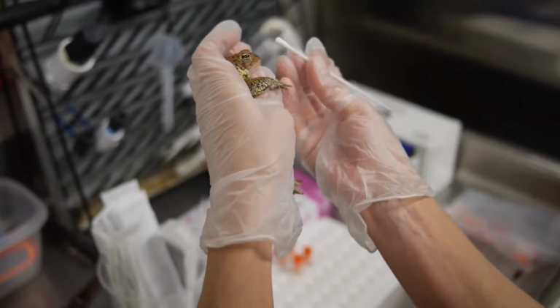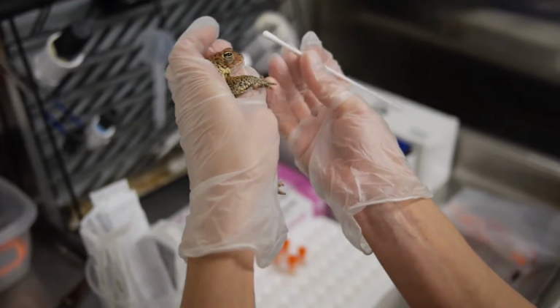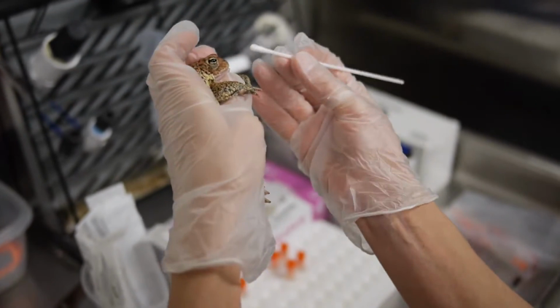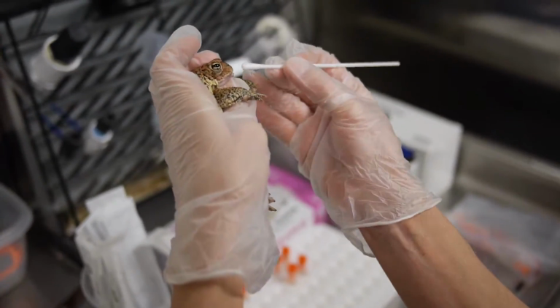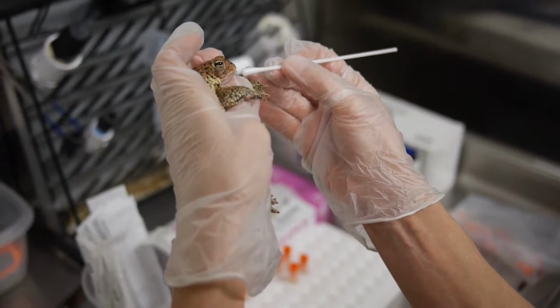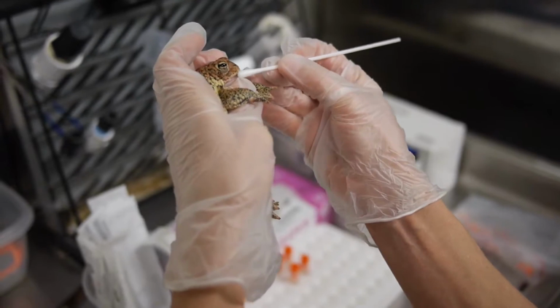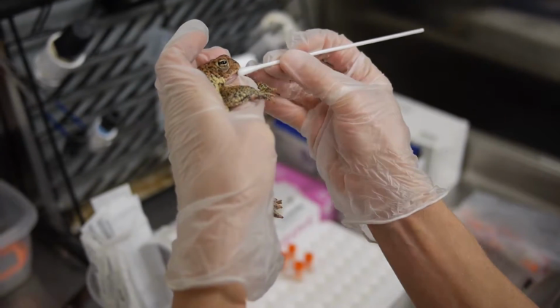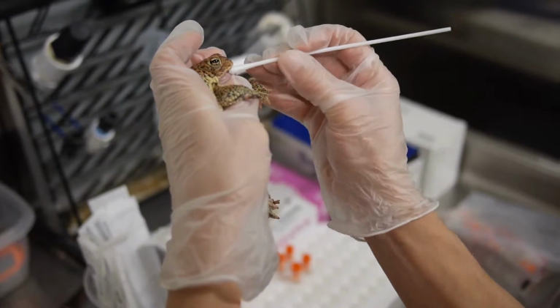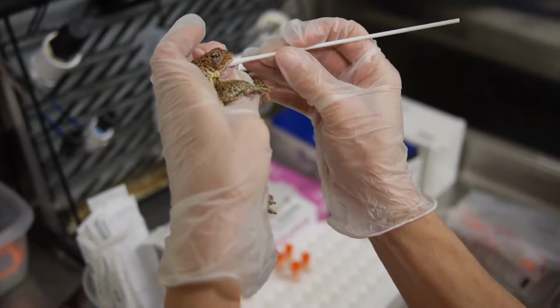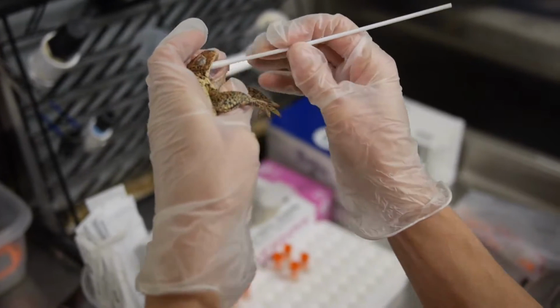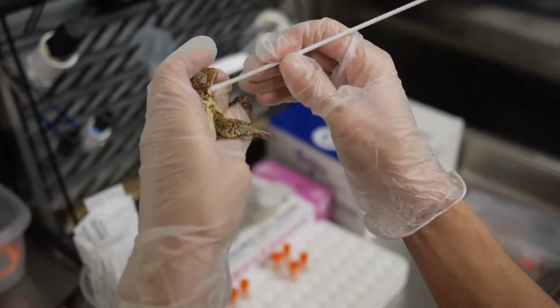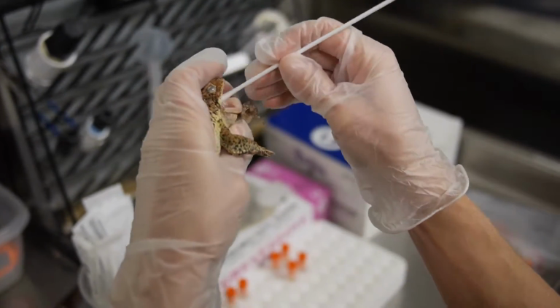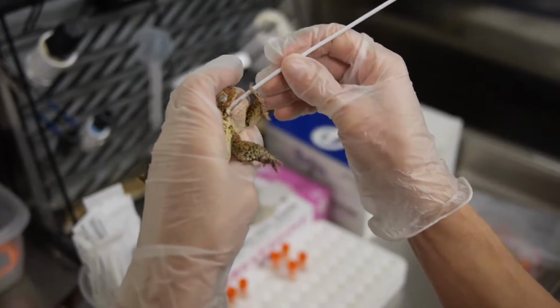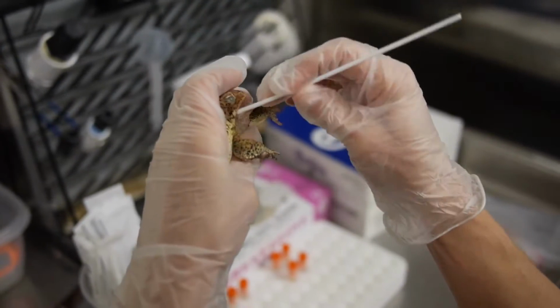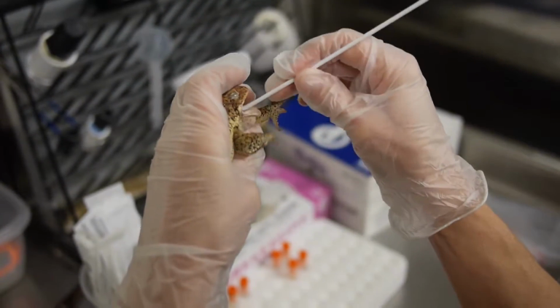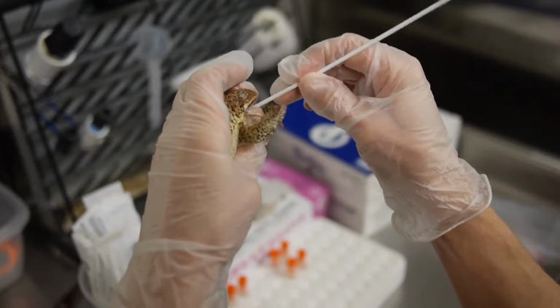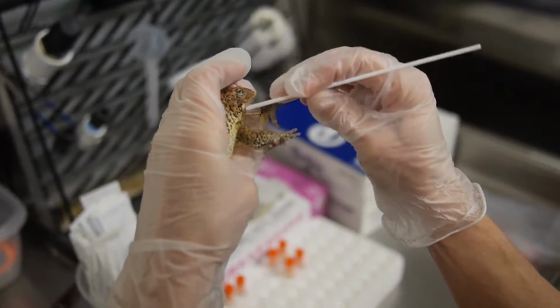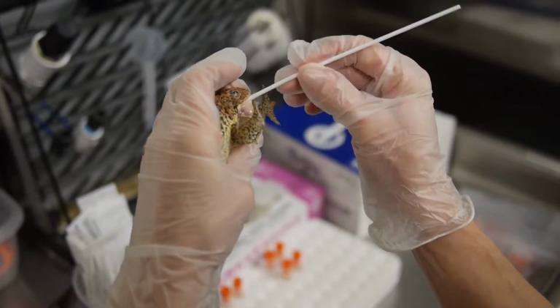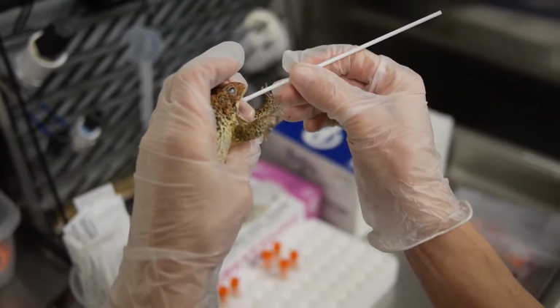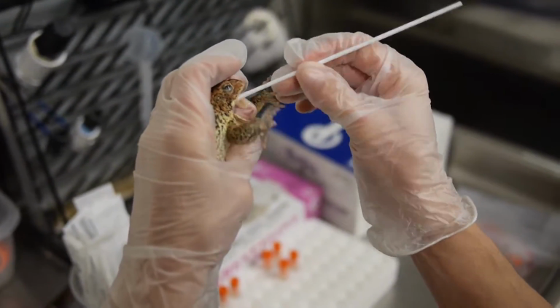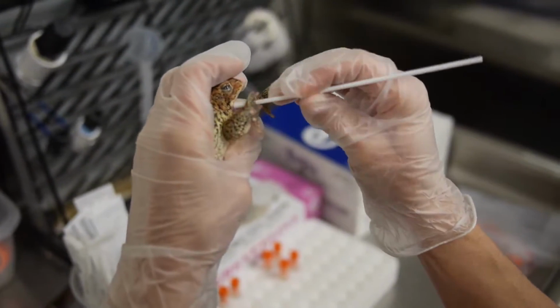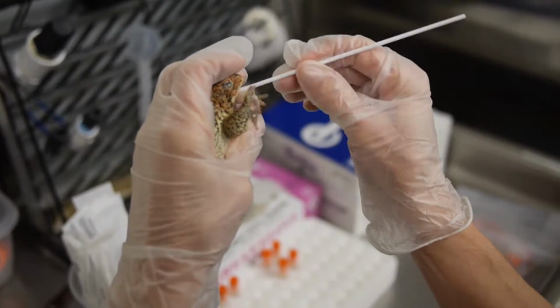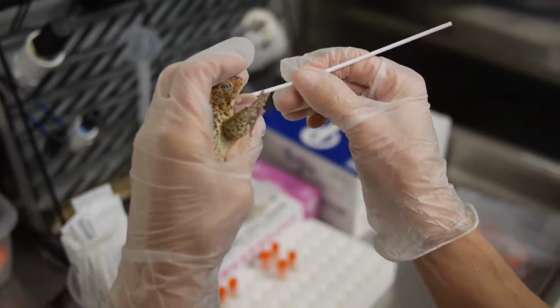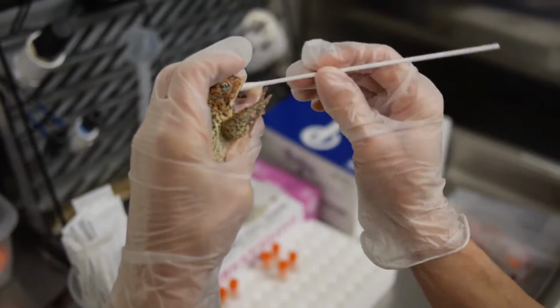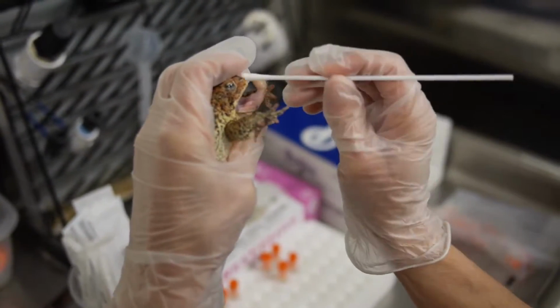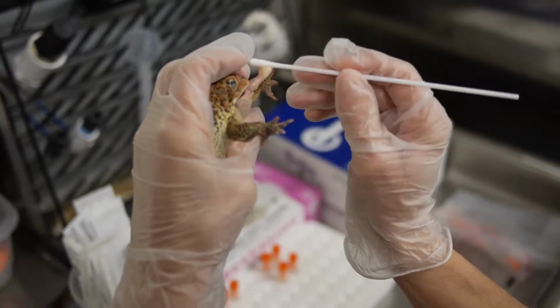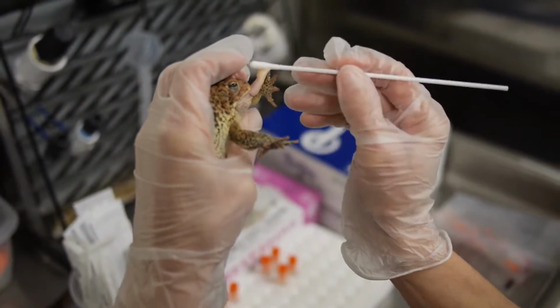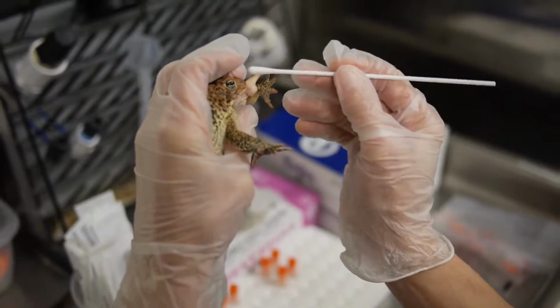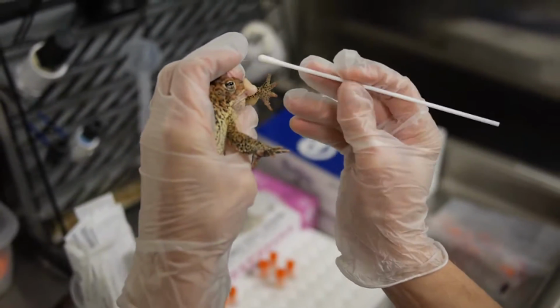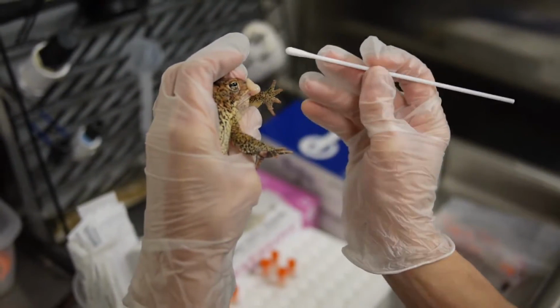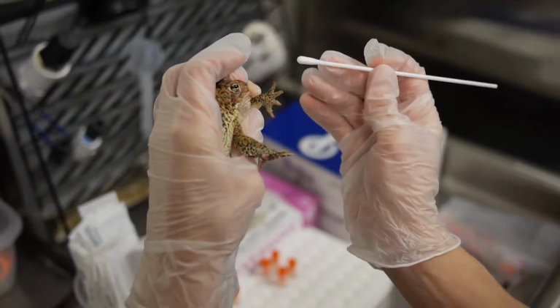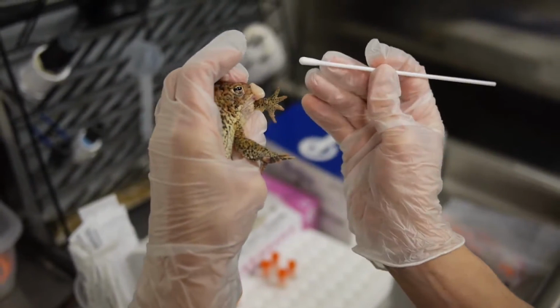With our adult toads, we do a really rigorous health screening program before they're ready to breed.